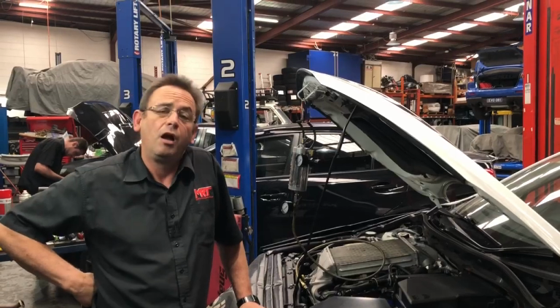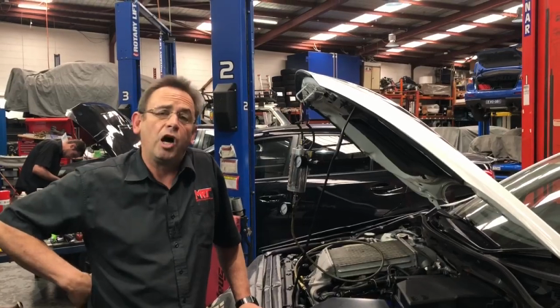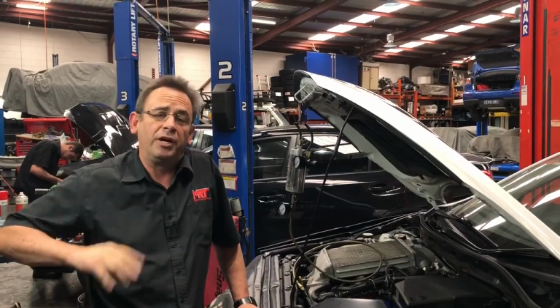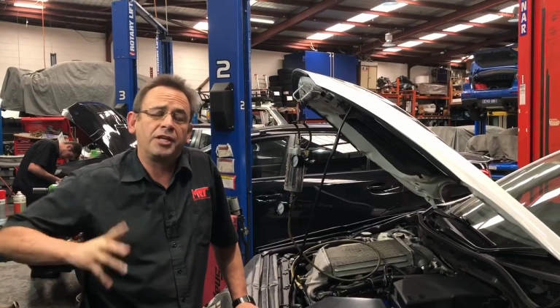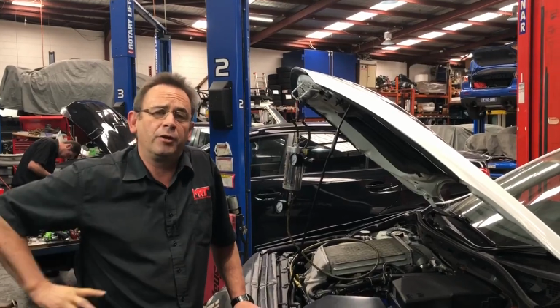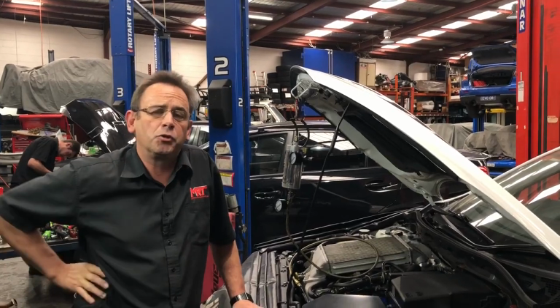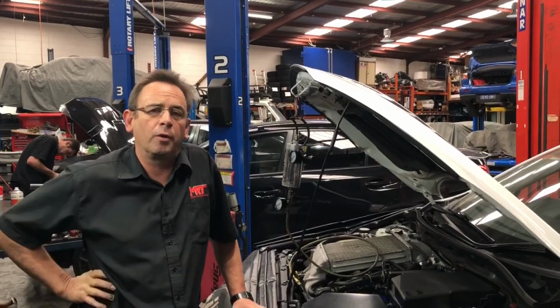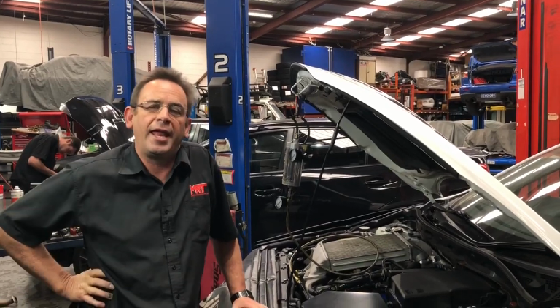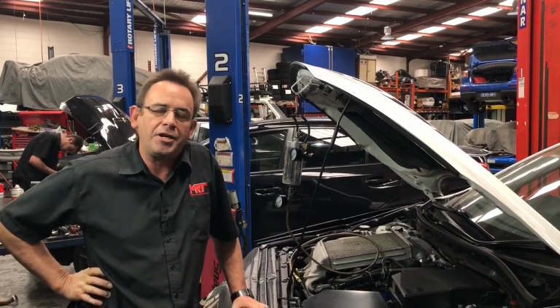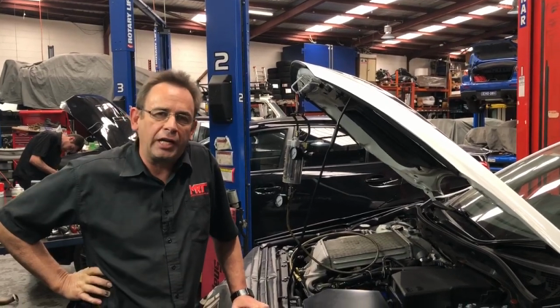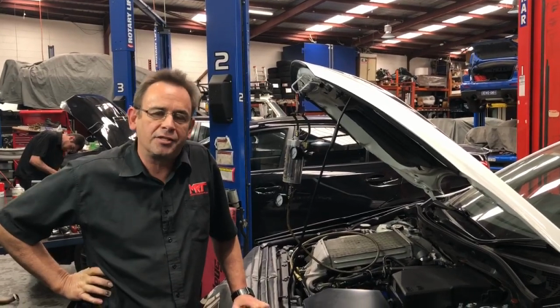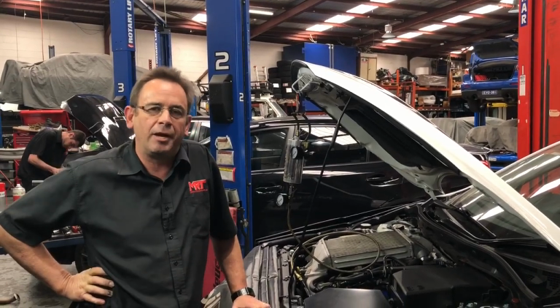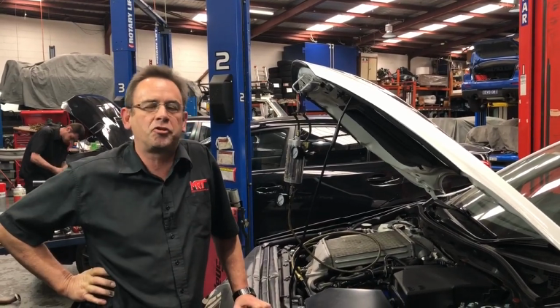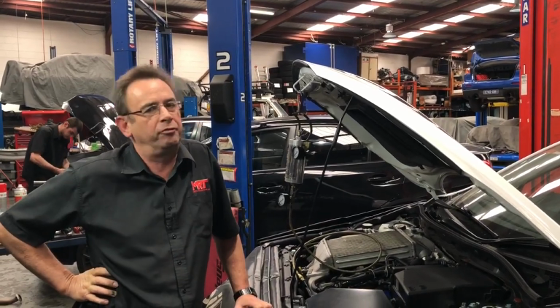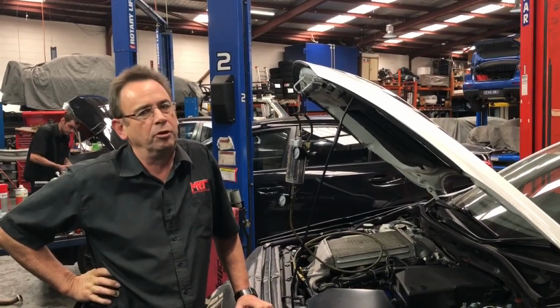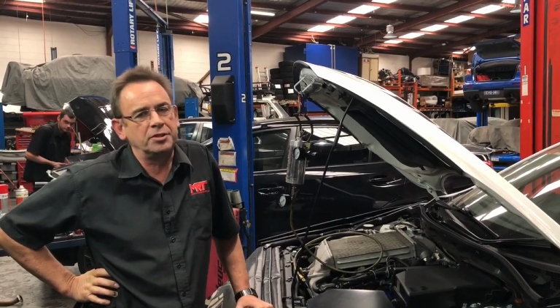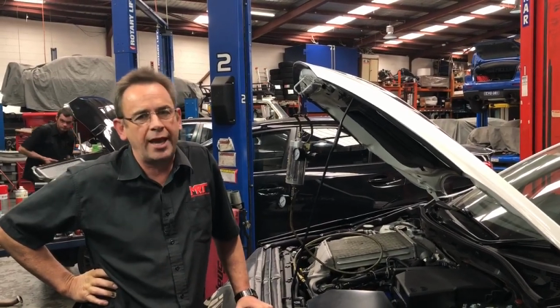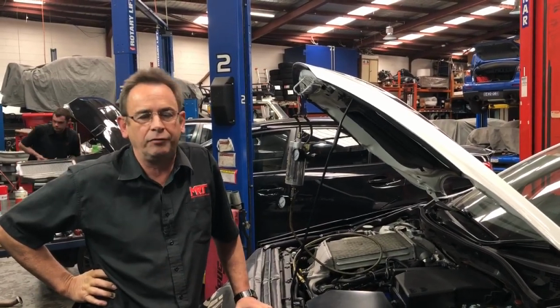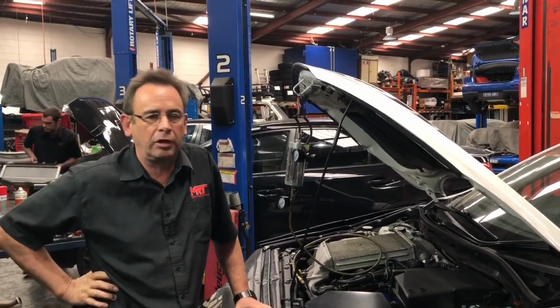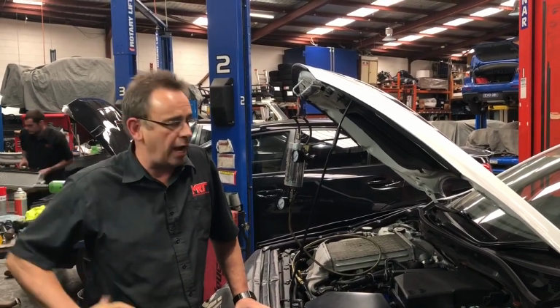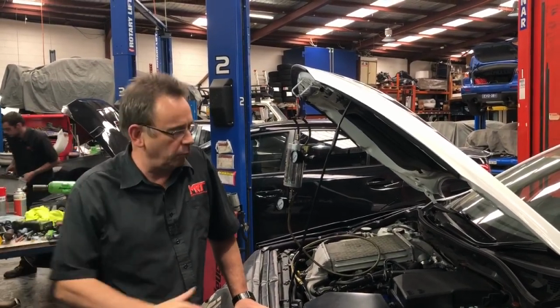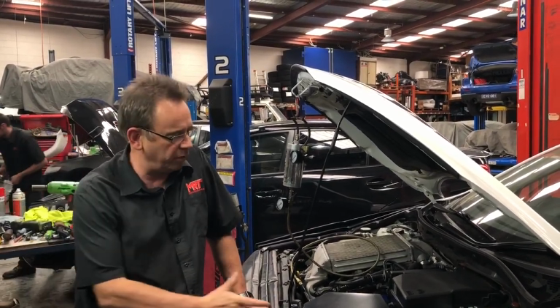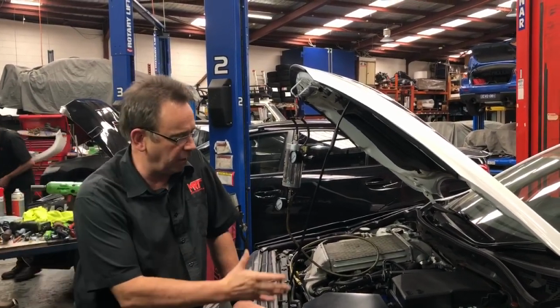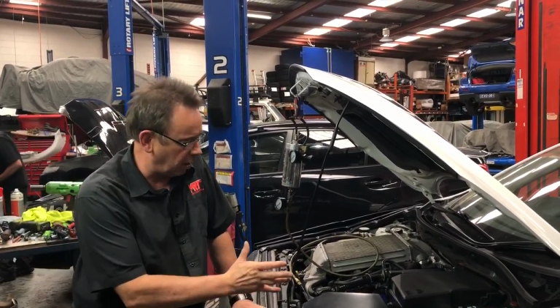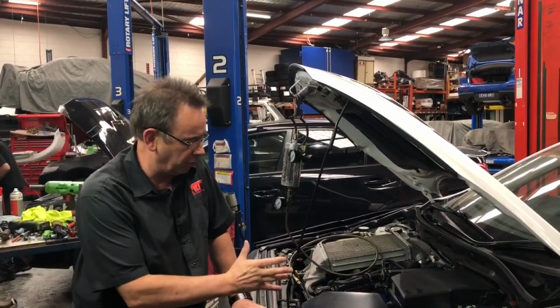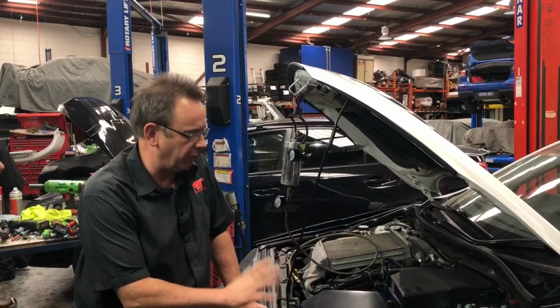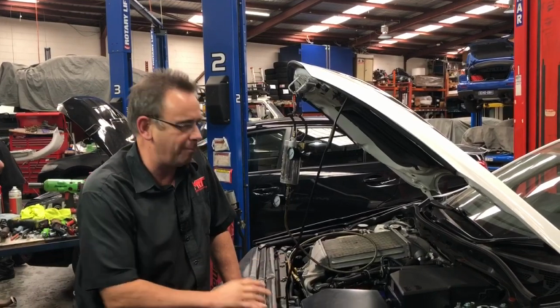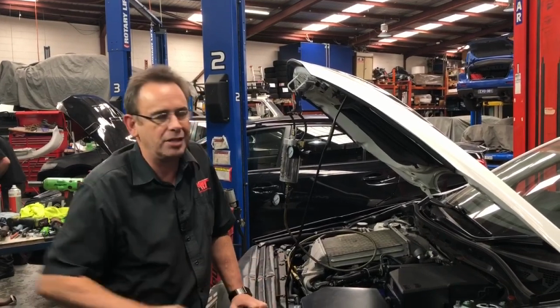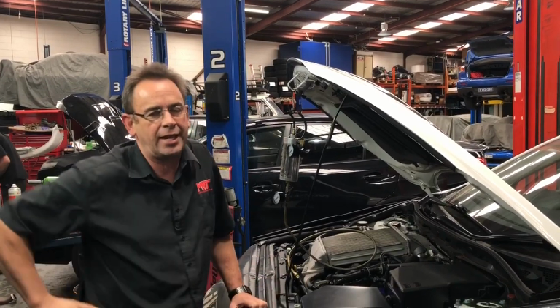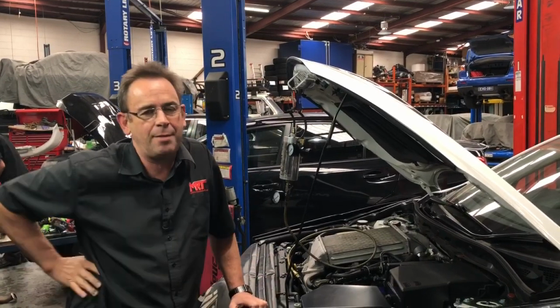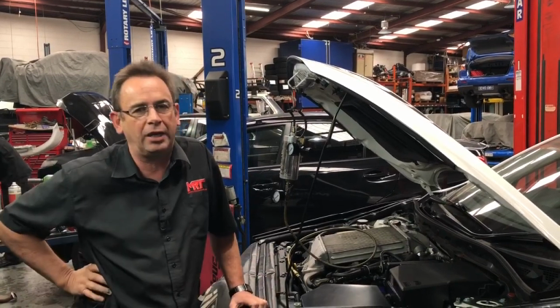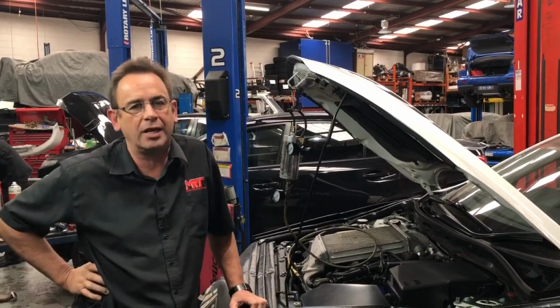Hi, I'm Brent. Today we're going to talk about how you can get some extra performance out of your car. And with me, I've got the Mazda NPS.